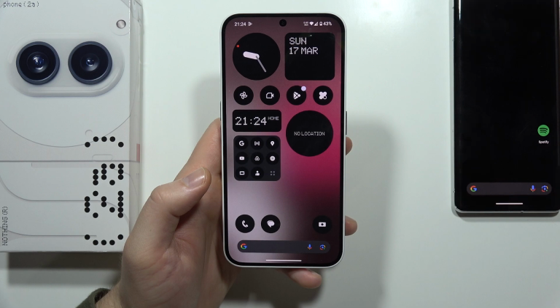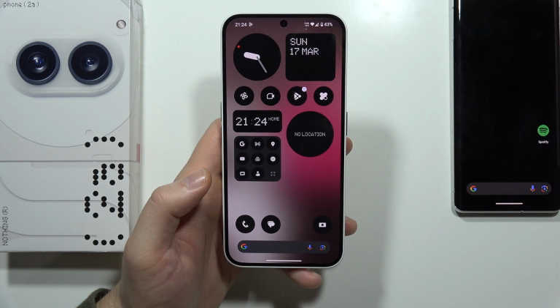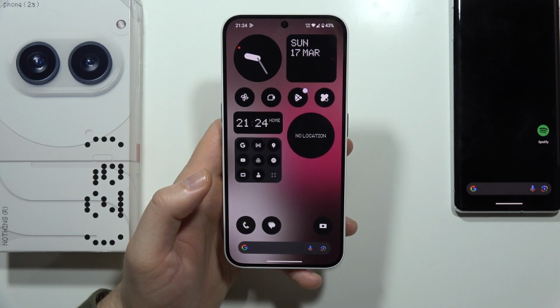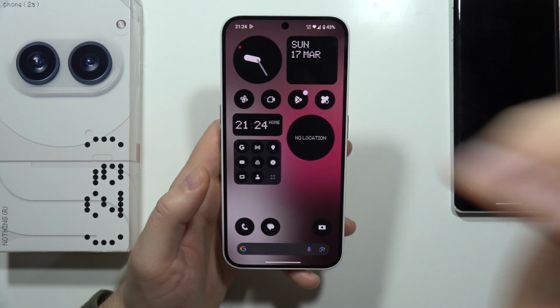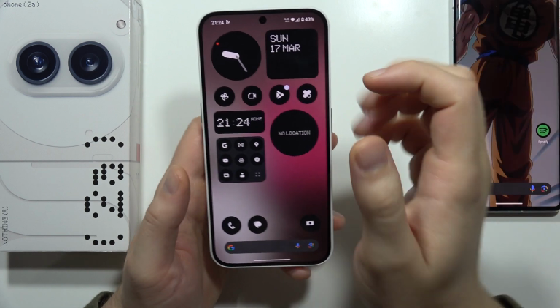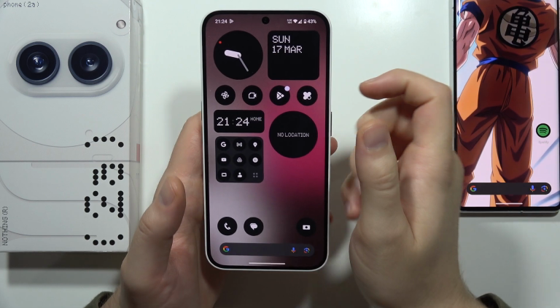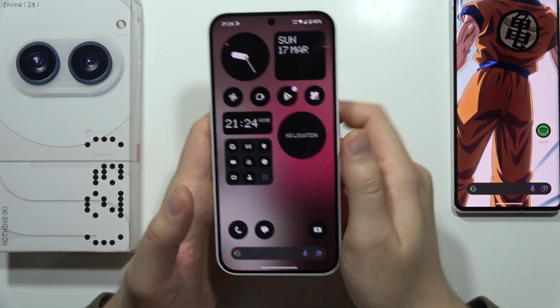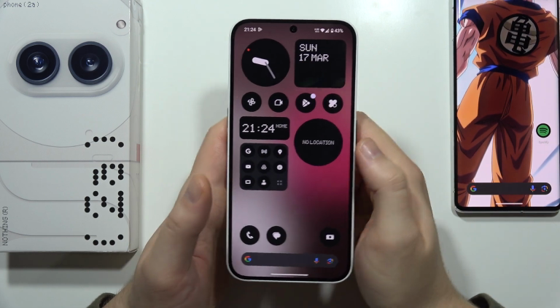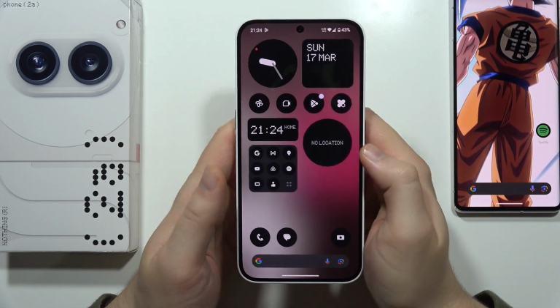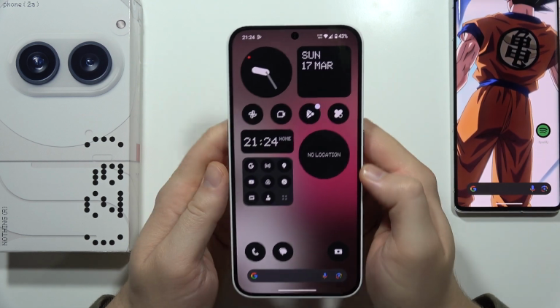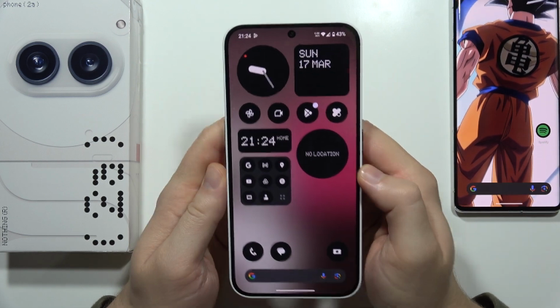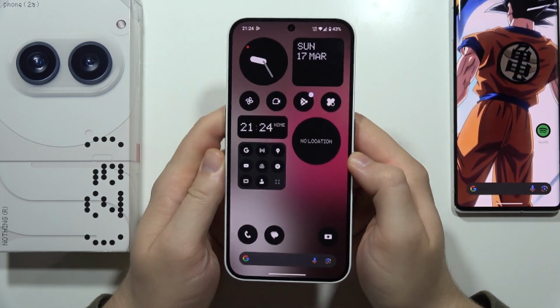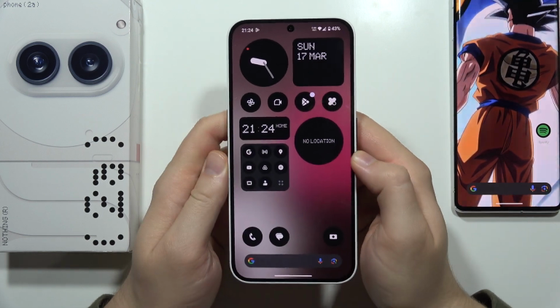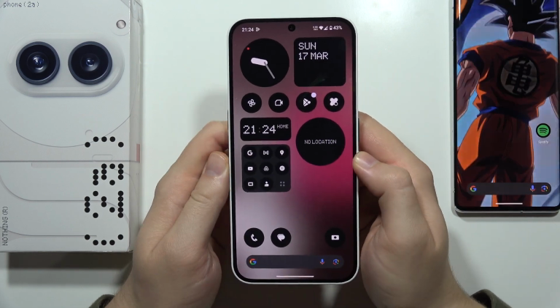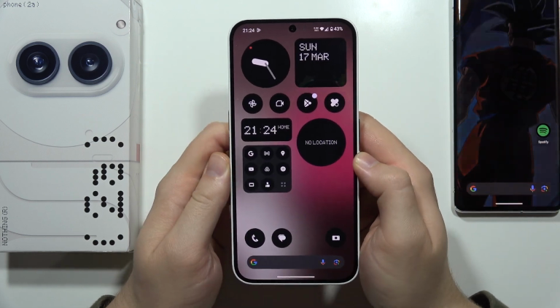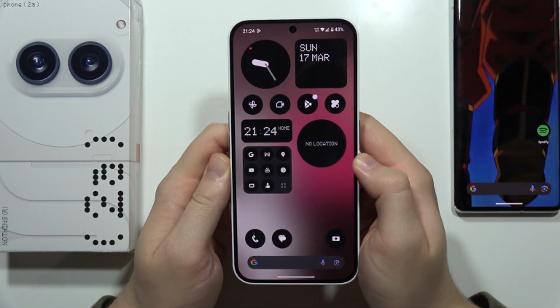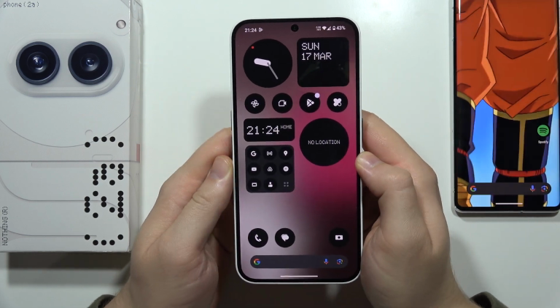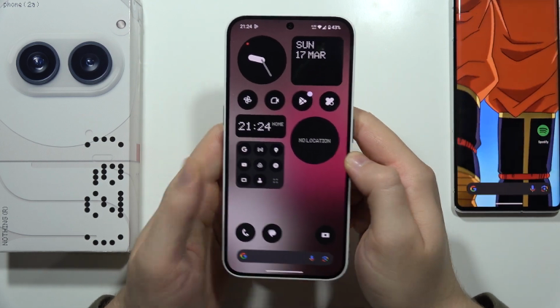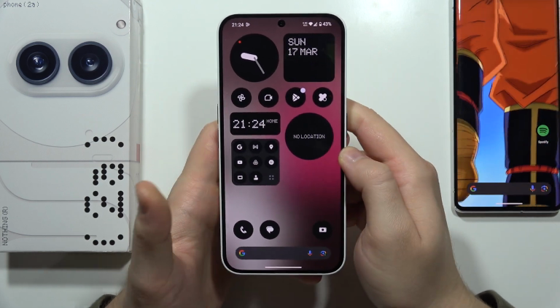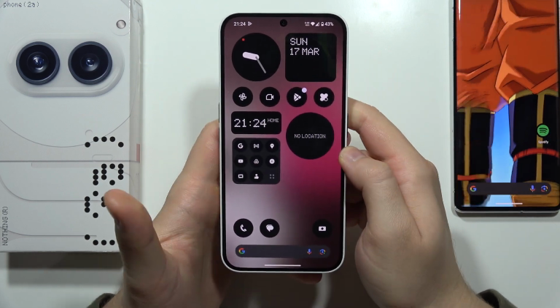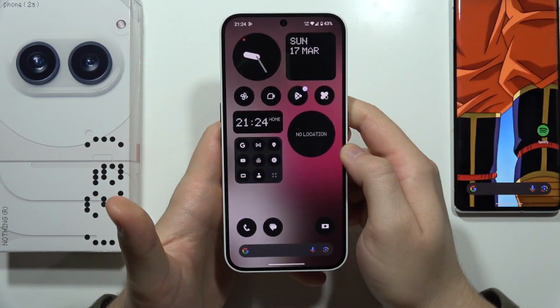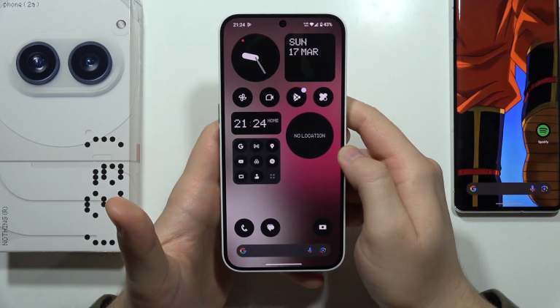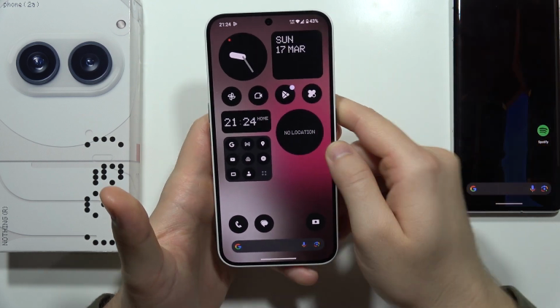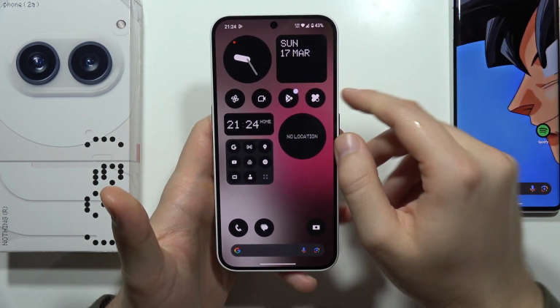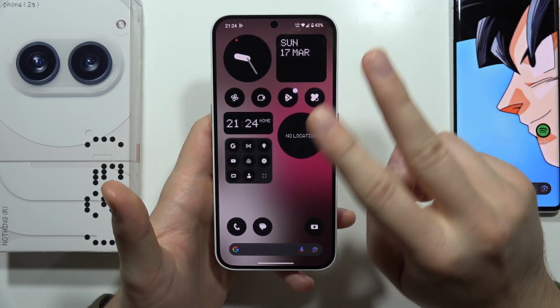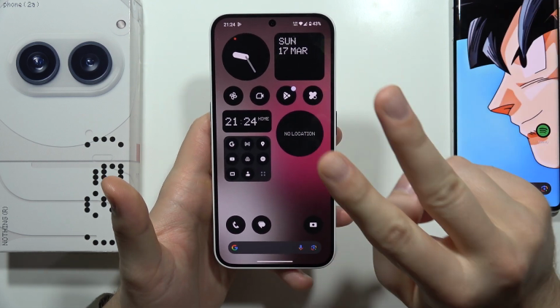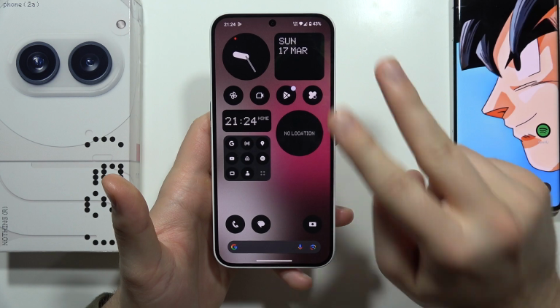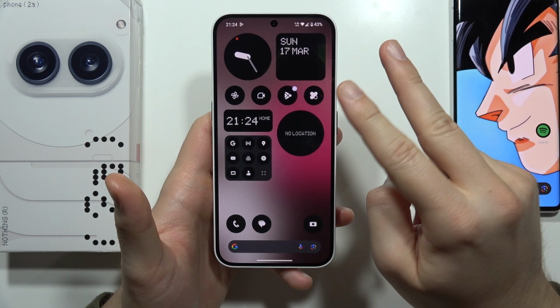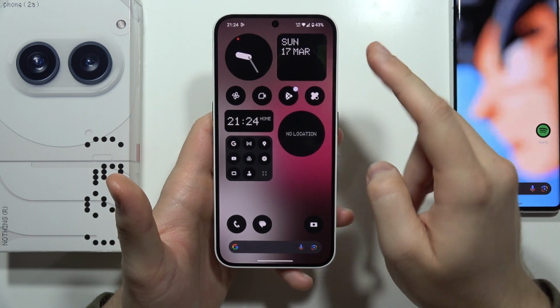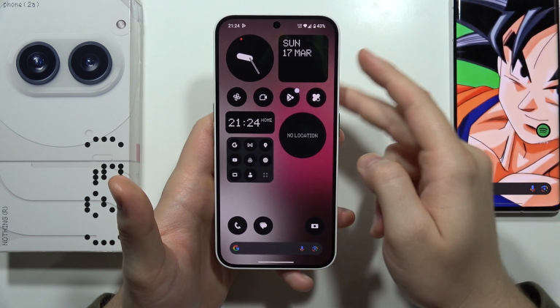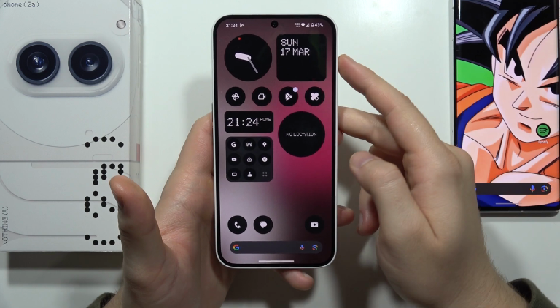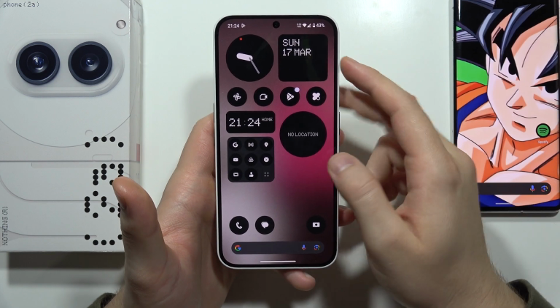Let me show you how you can fix your camera on the Nothing Phone 2A, and we've got actually two things that we can try.